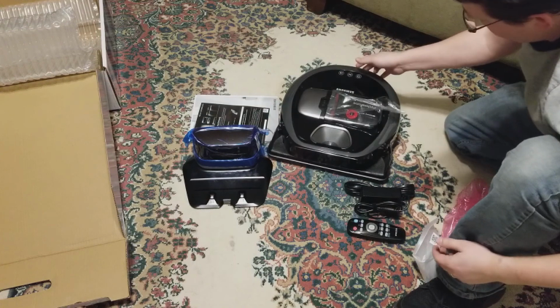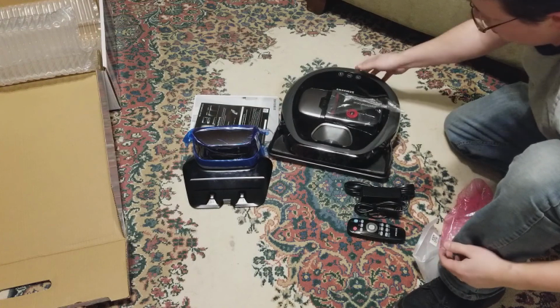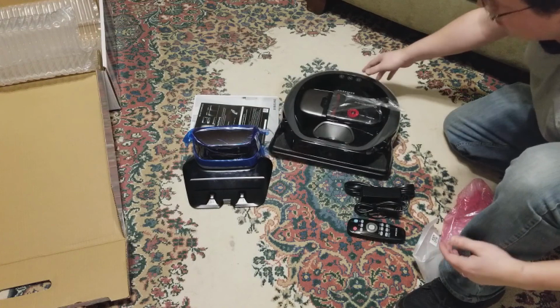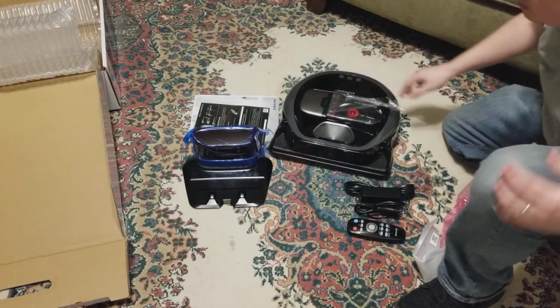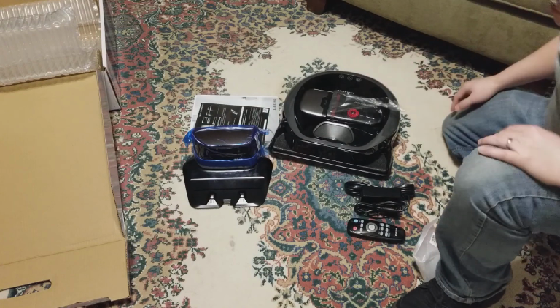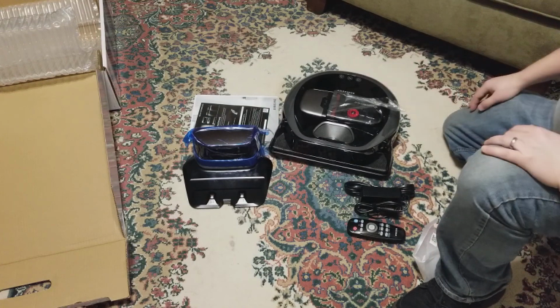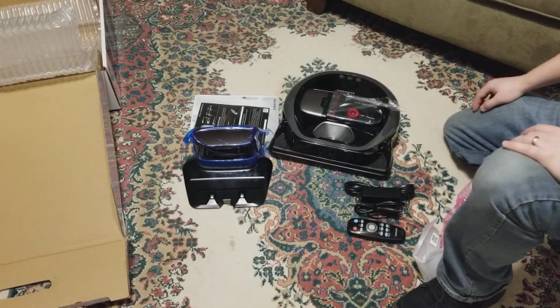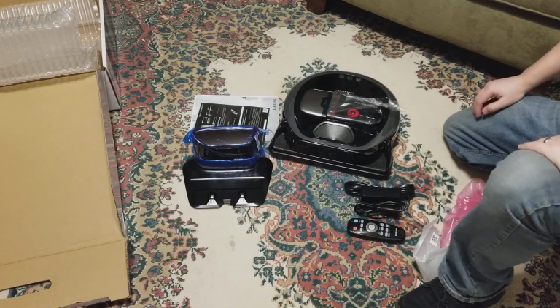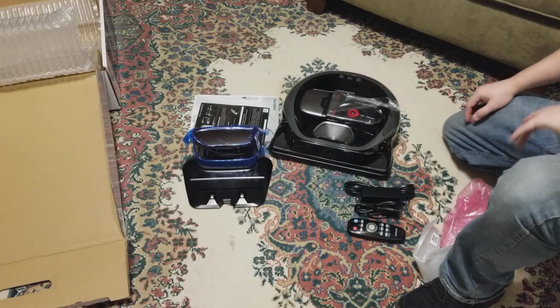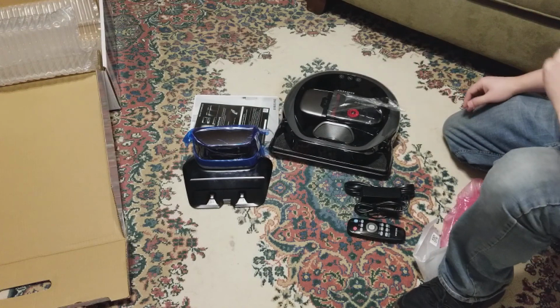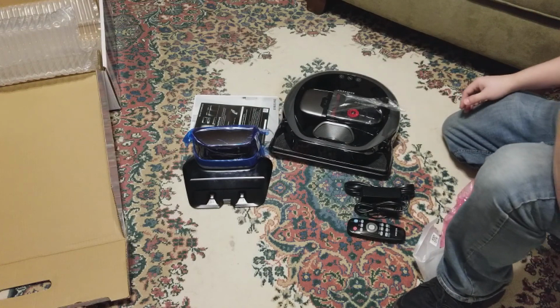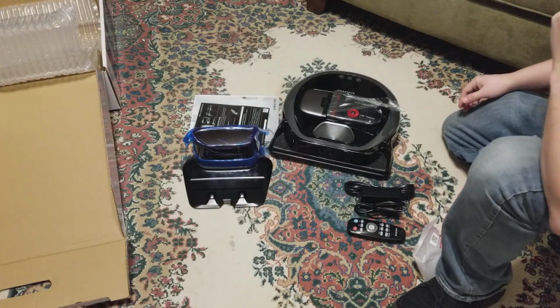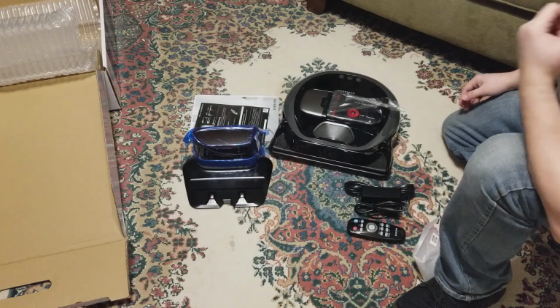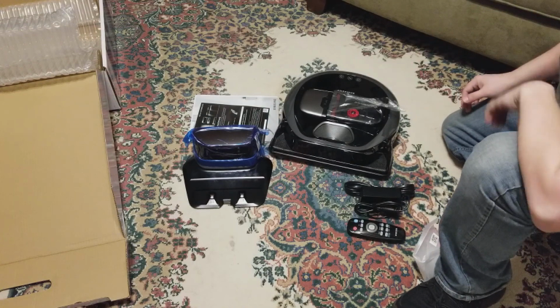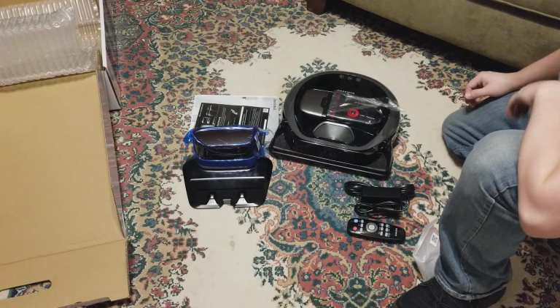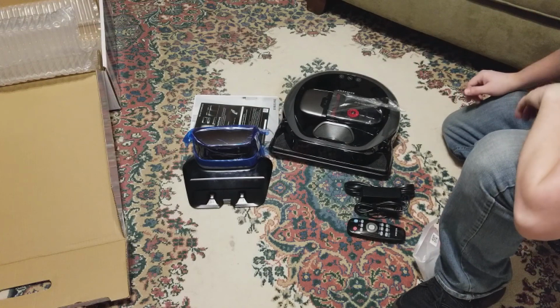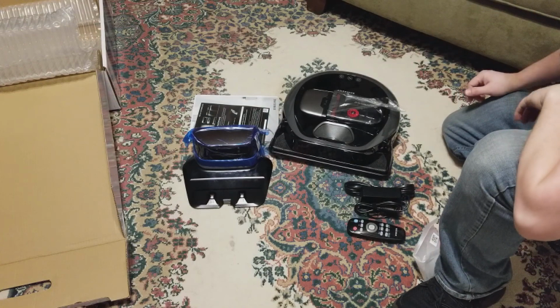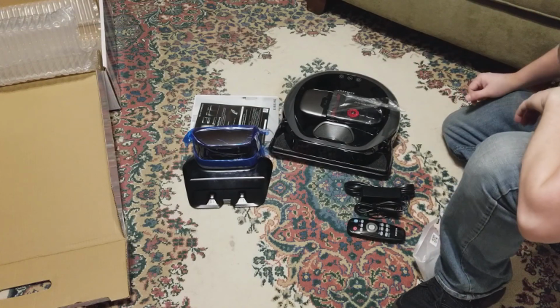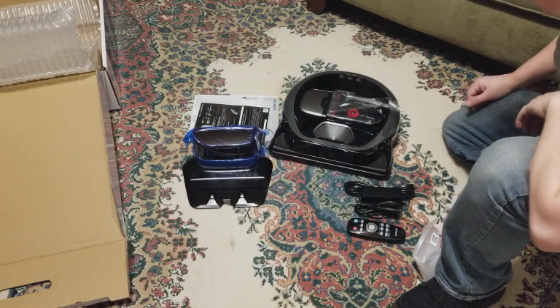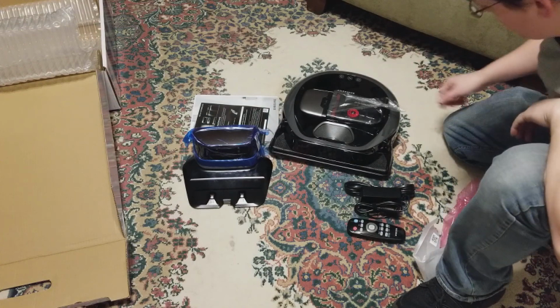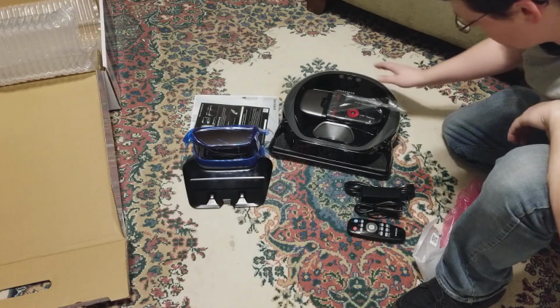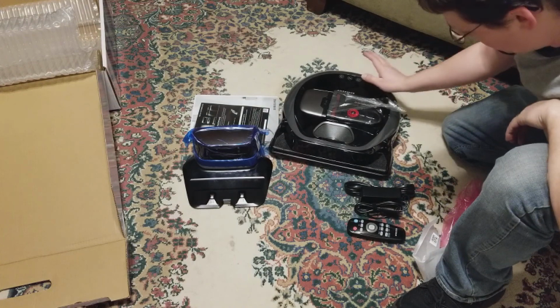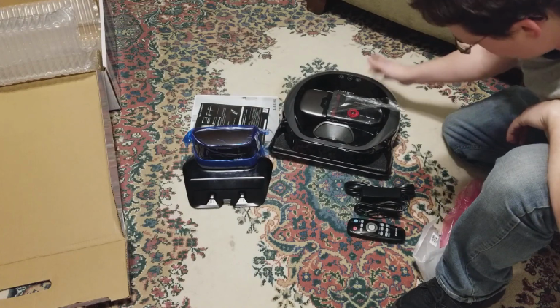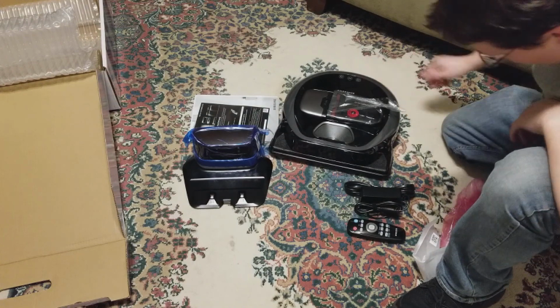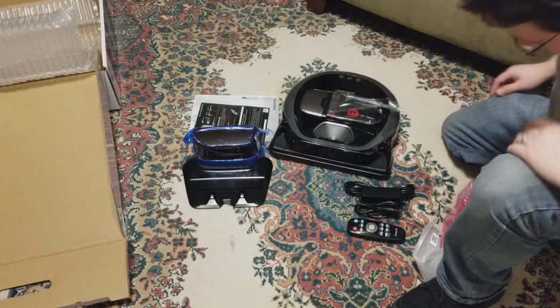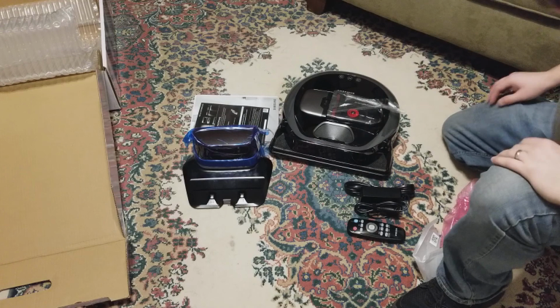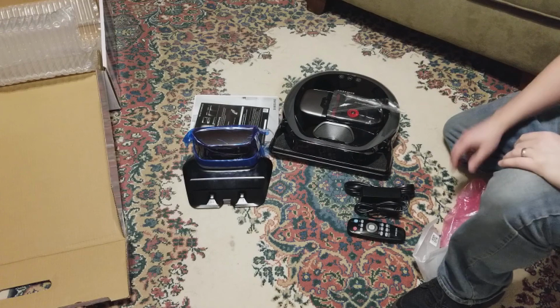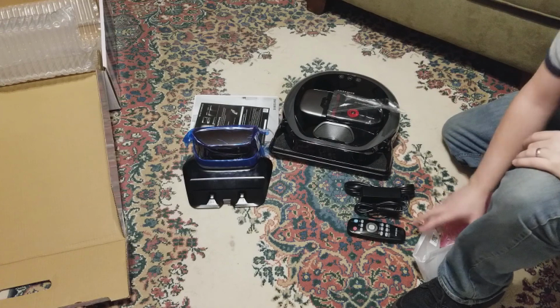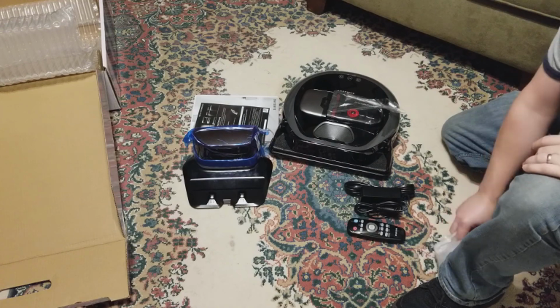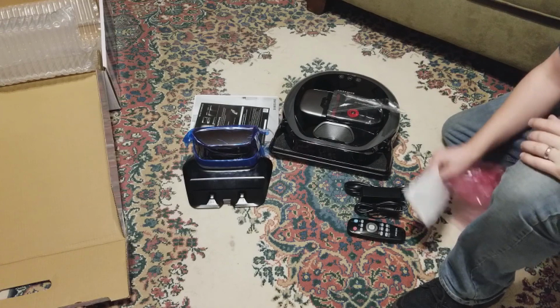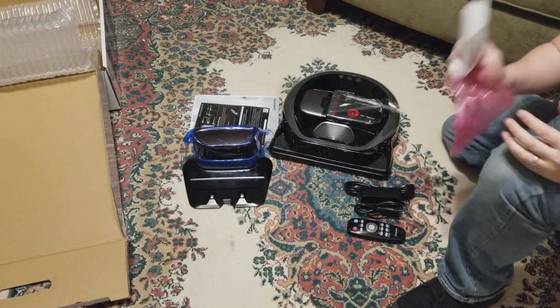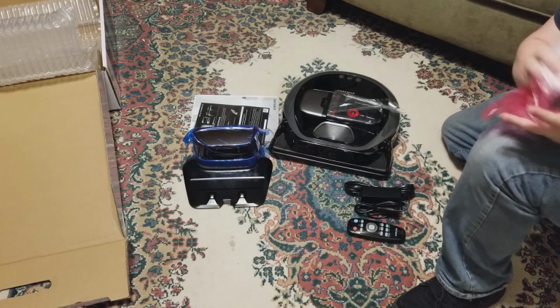That's the Samsung PowerBot R7040. We'll see how this guy does.